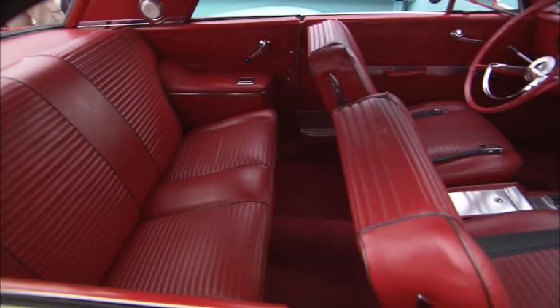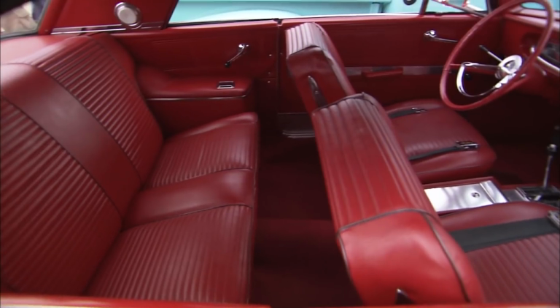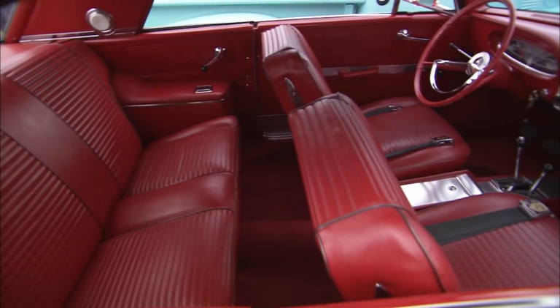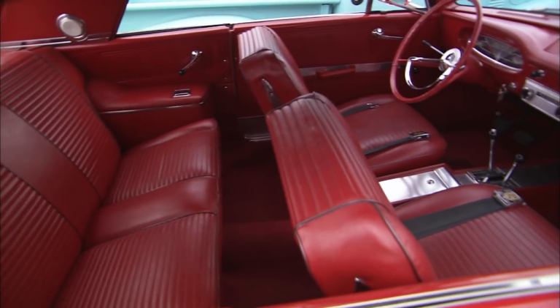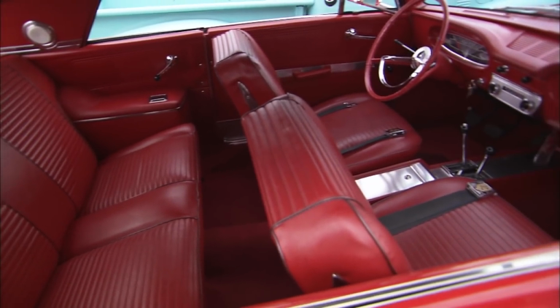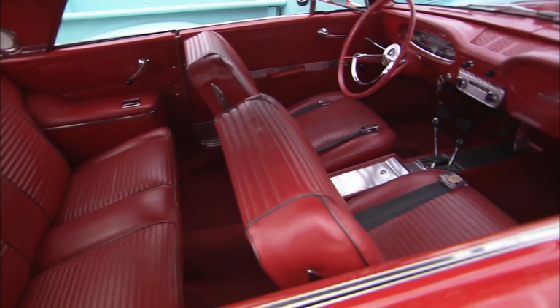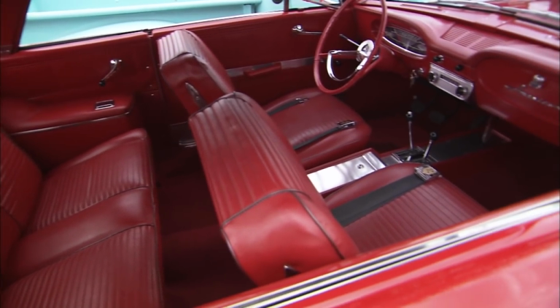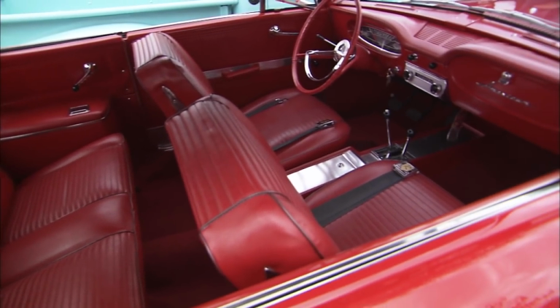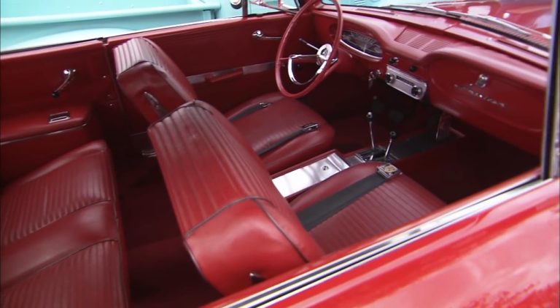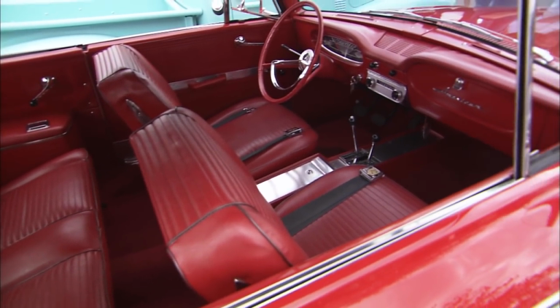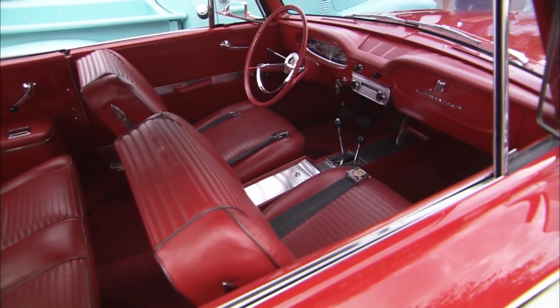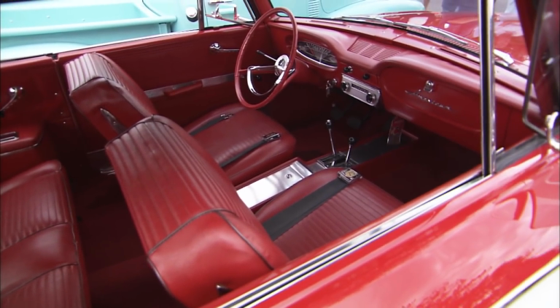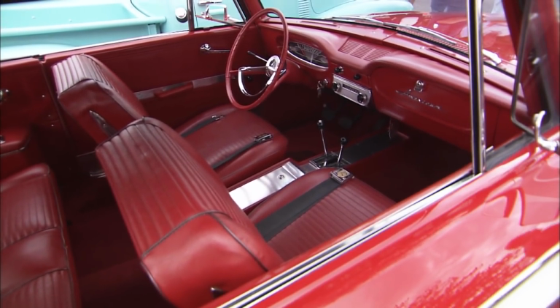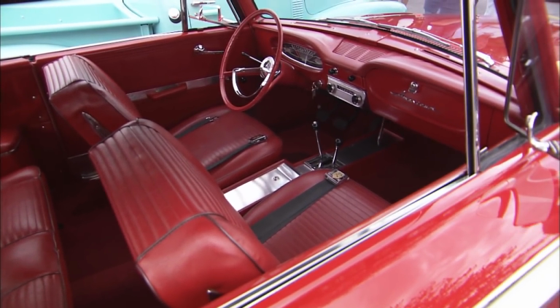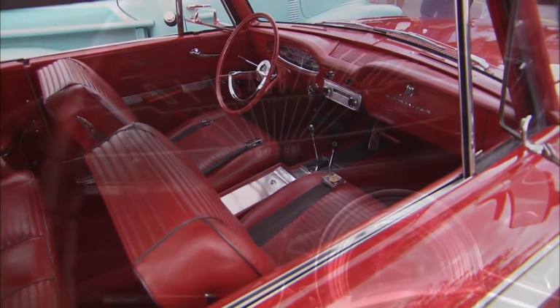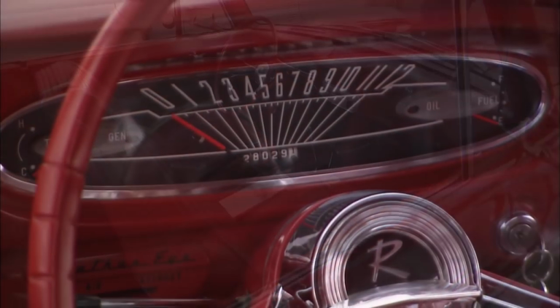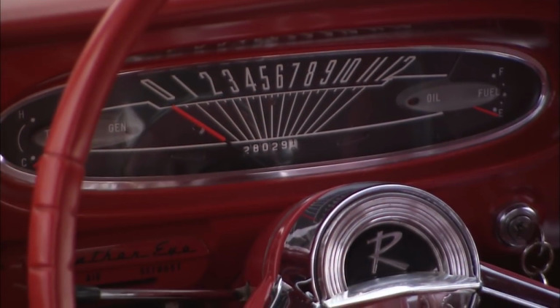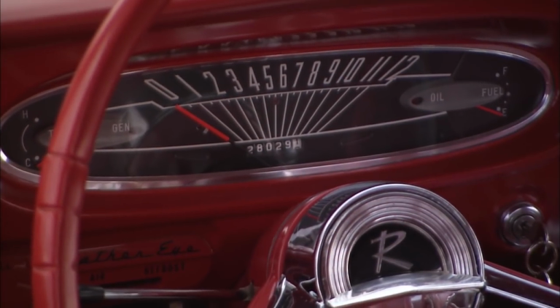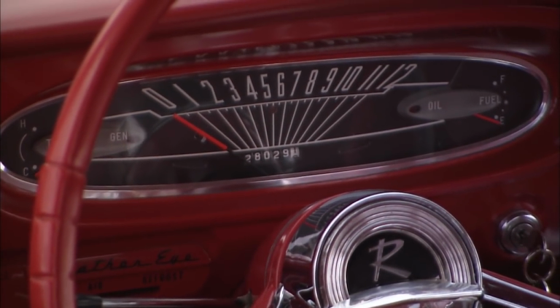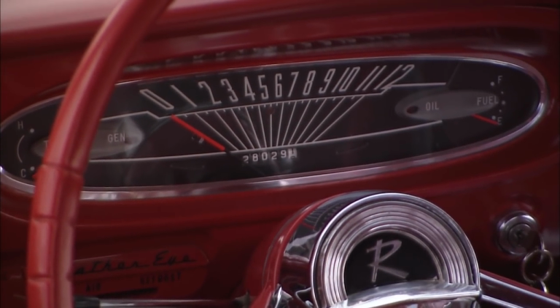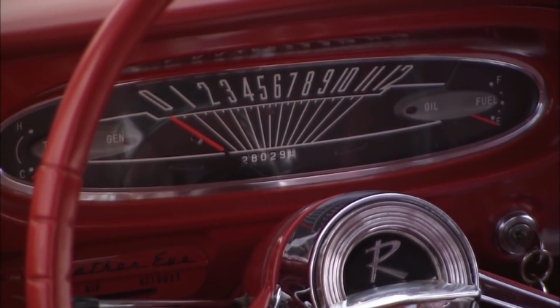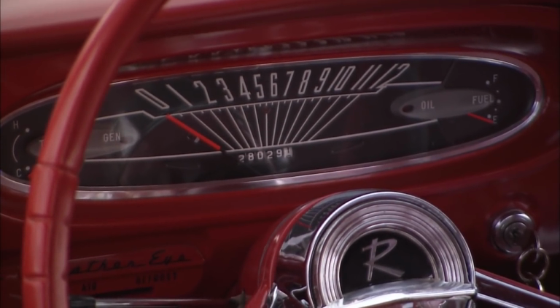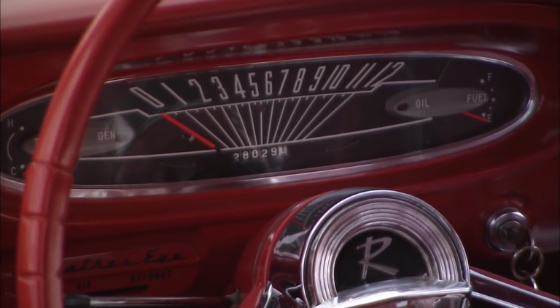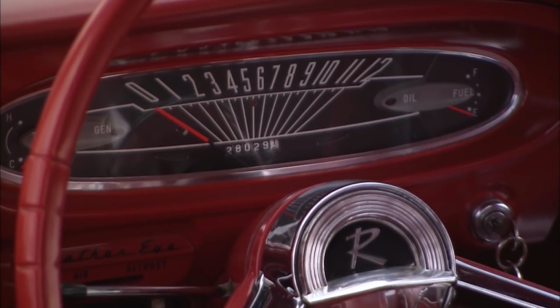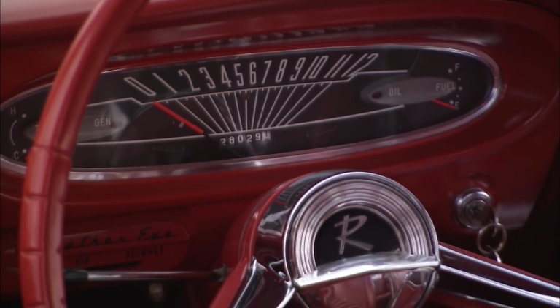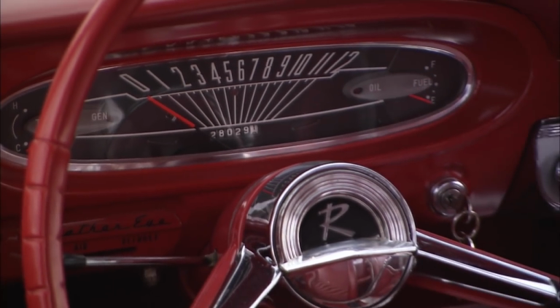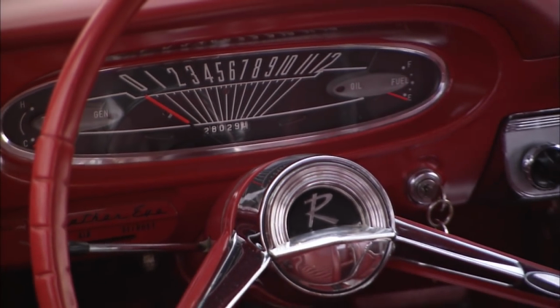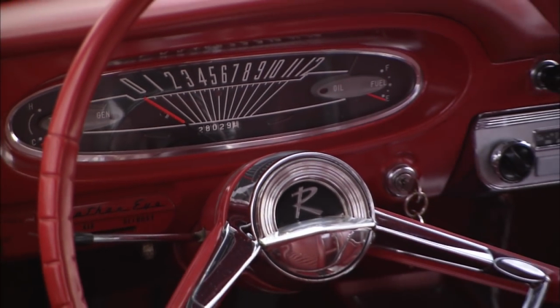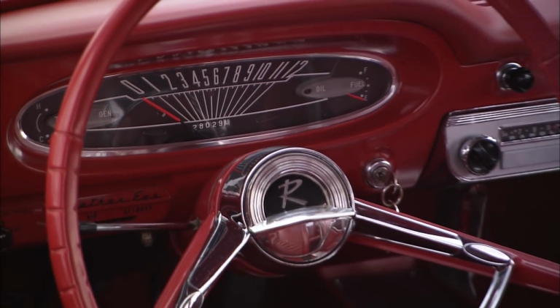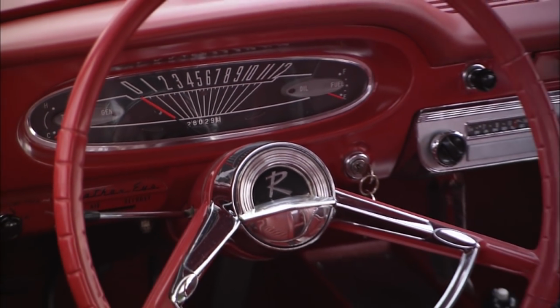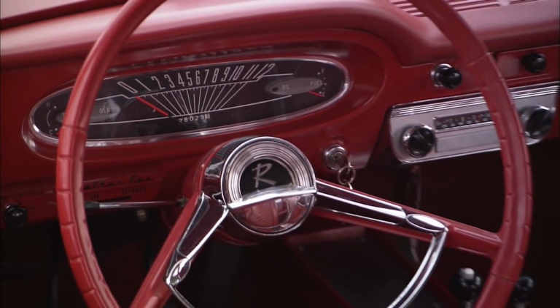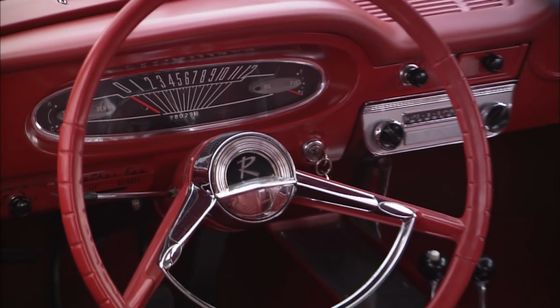It's a very low mileage car, right? Yes. It has, right now, 28,000 miles on it. That's unbelievable — just turned over yesterday.